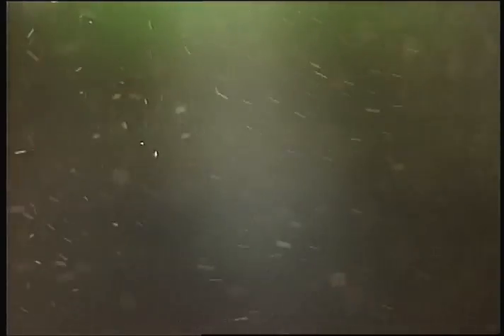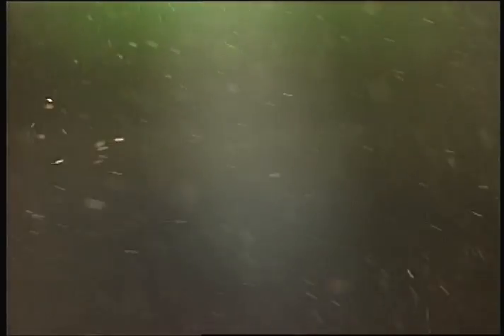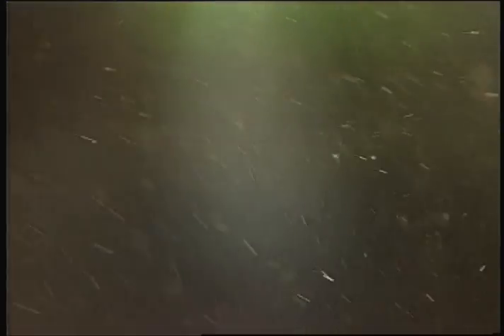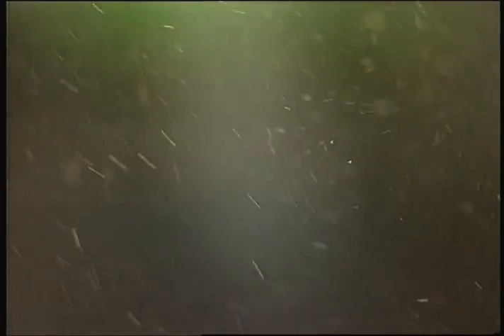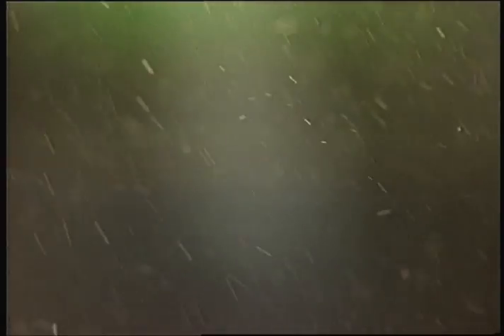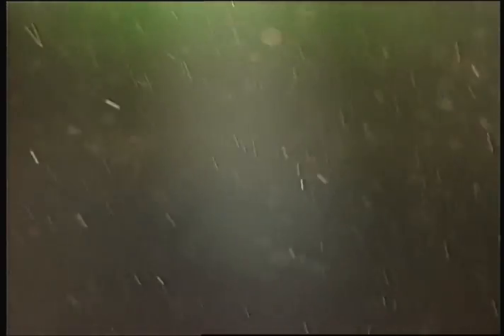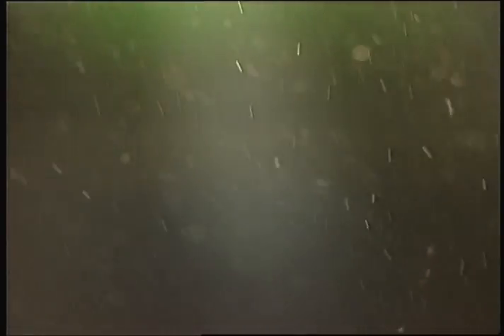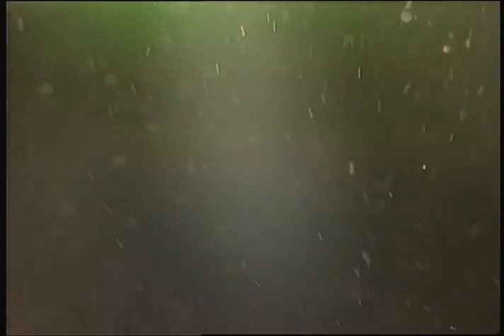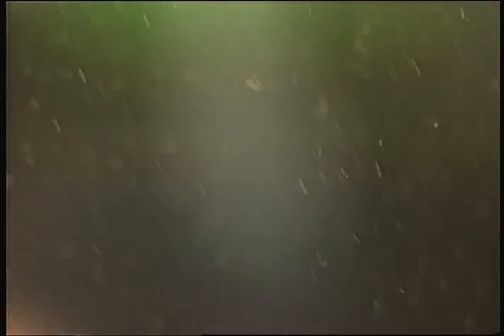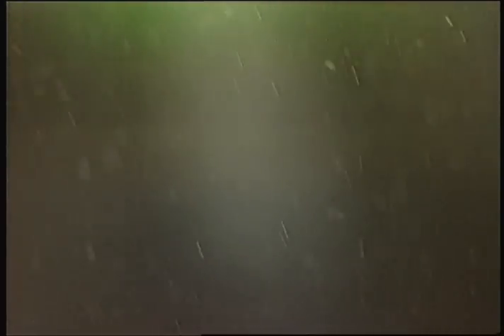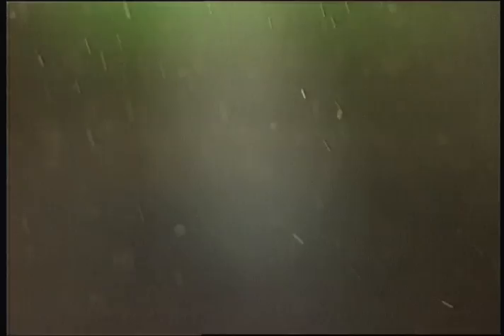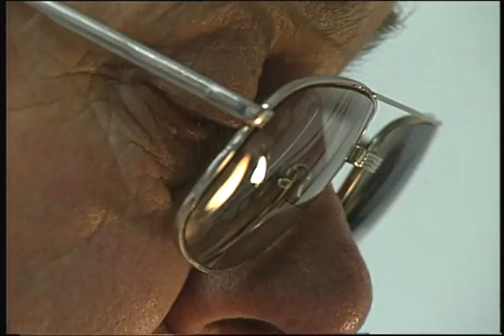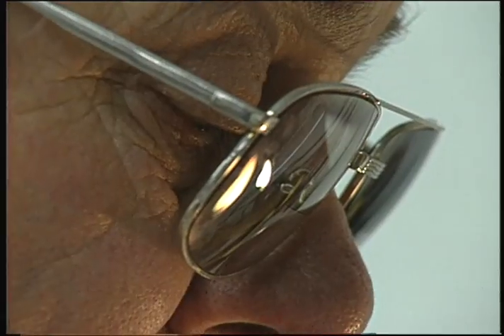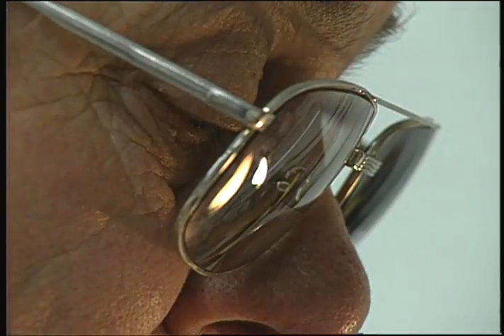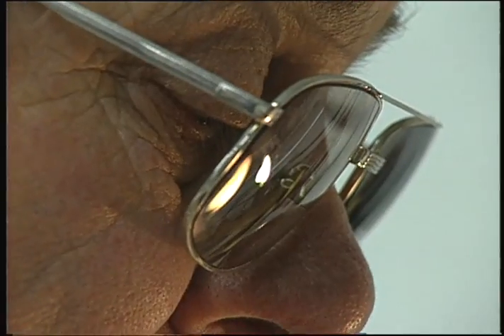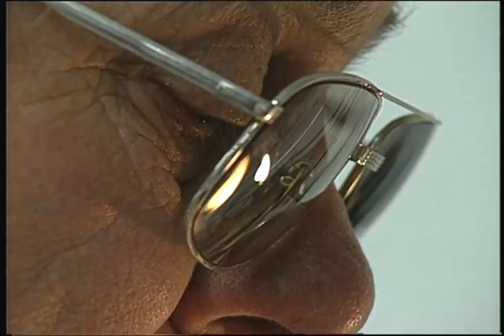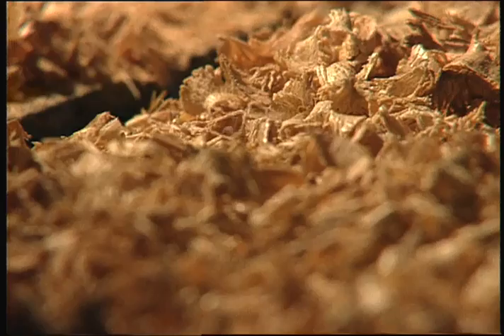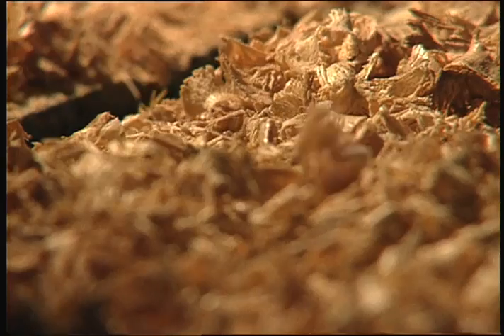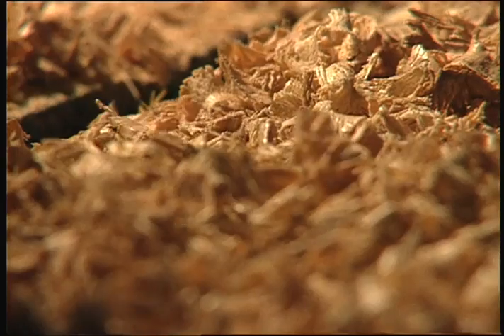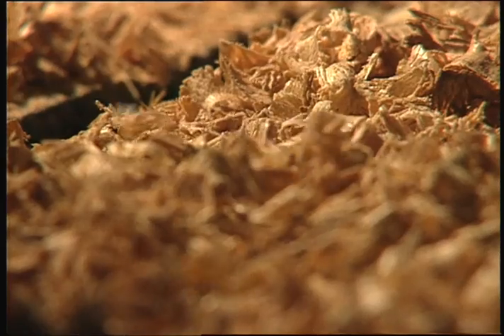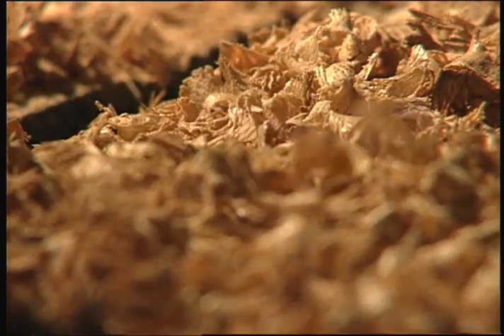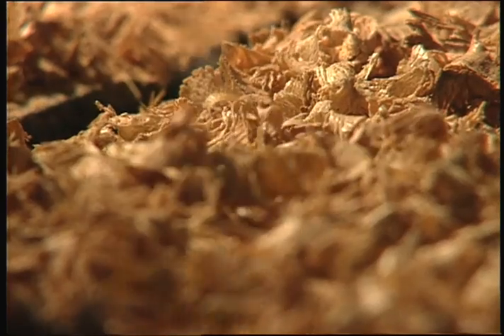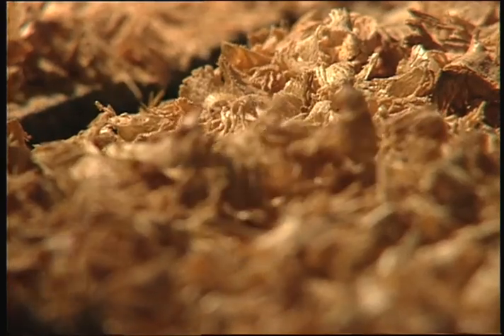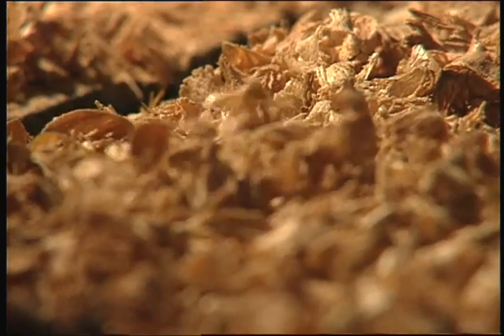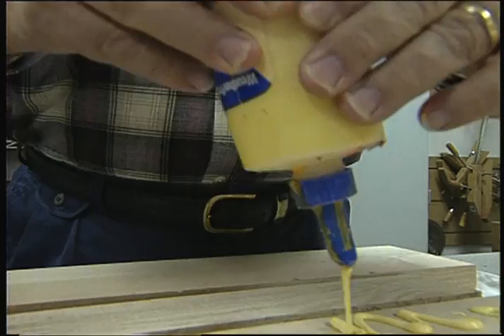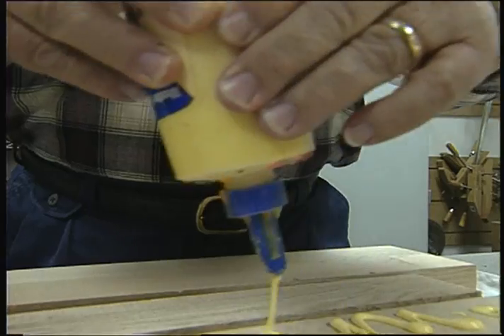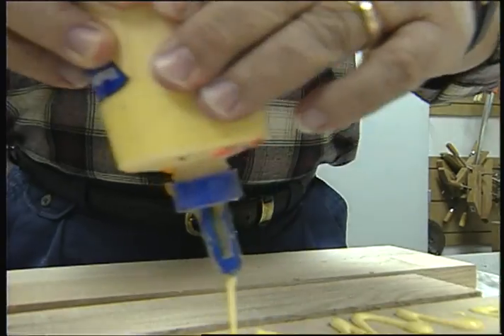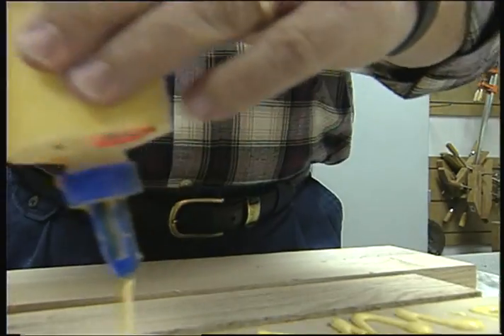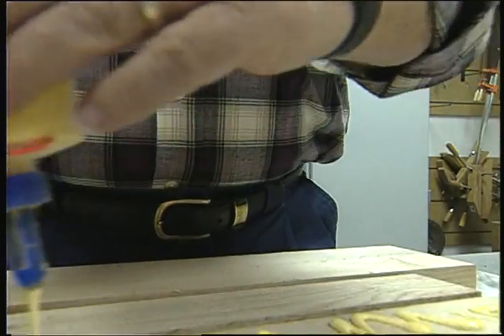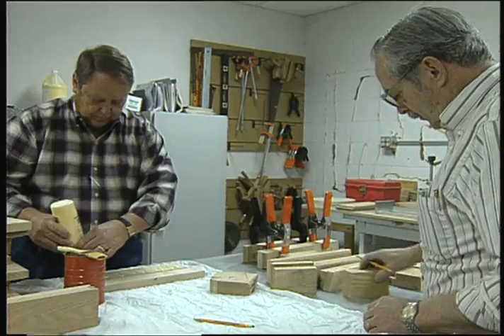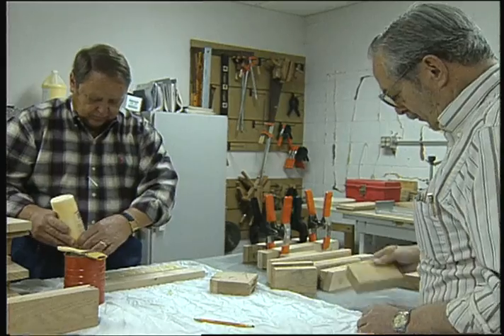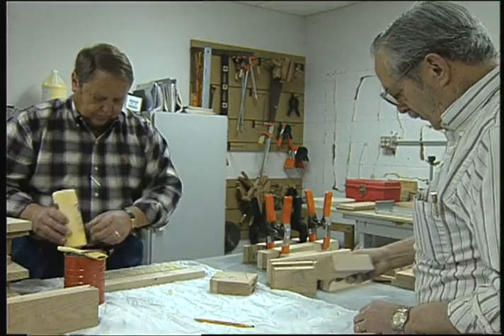For an instant, it feels like the North Pole, but the only thing falling here is sawdust on these very busy volunteers.